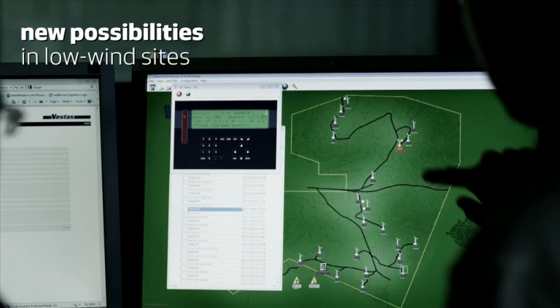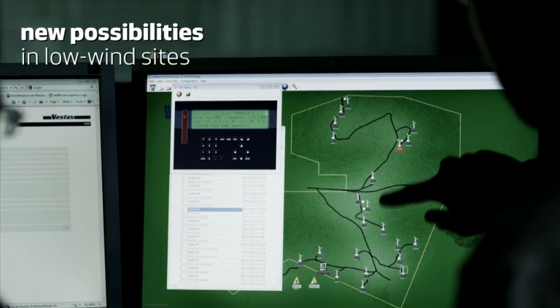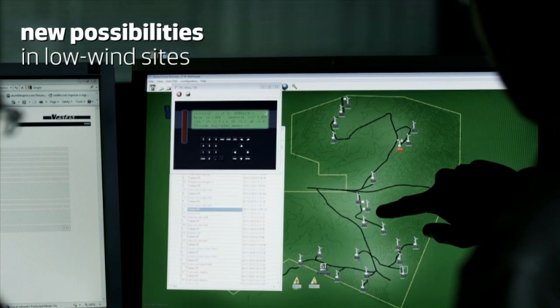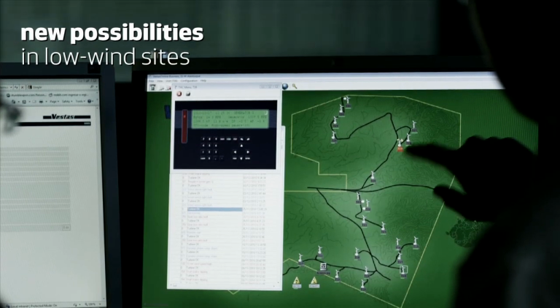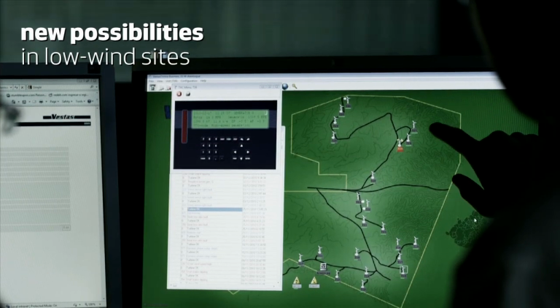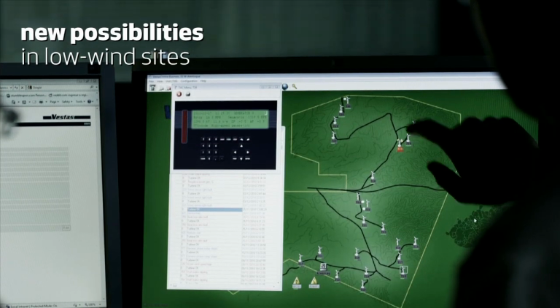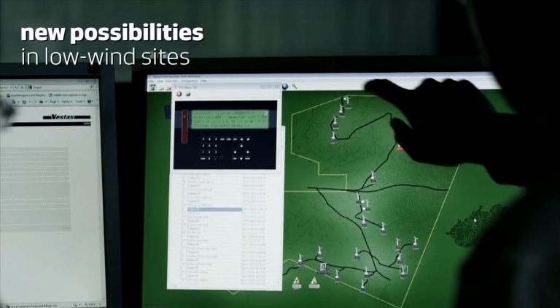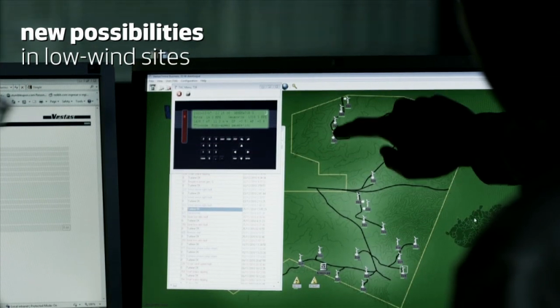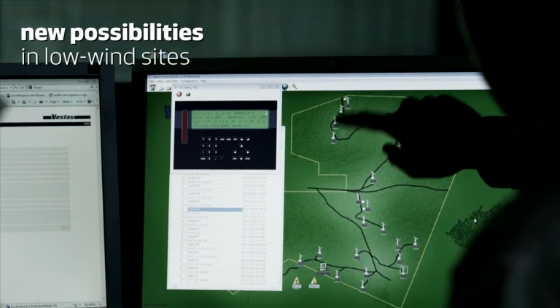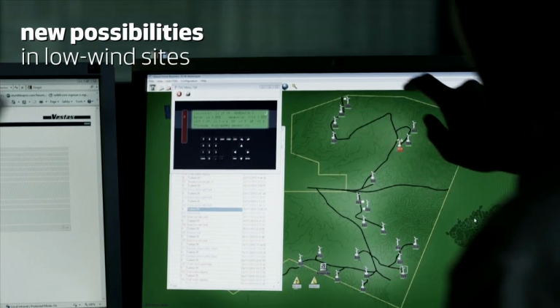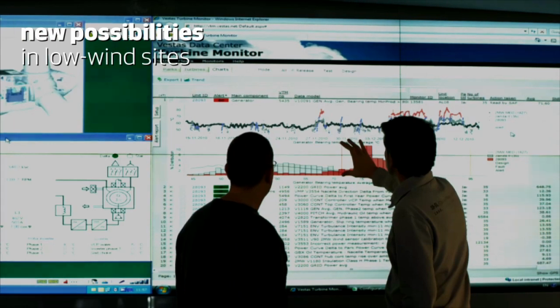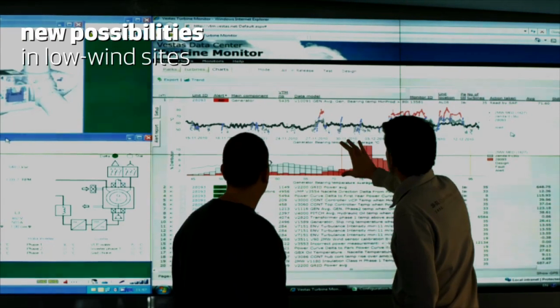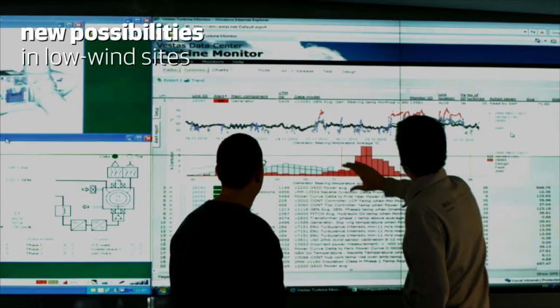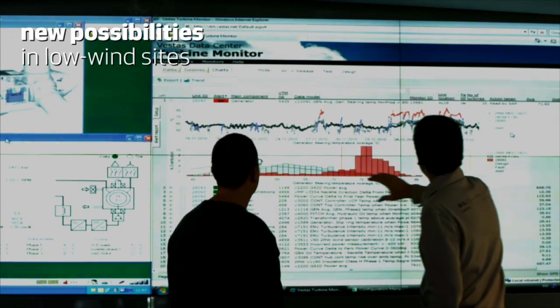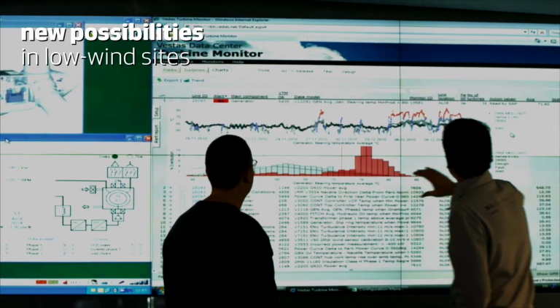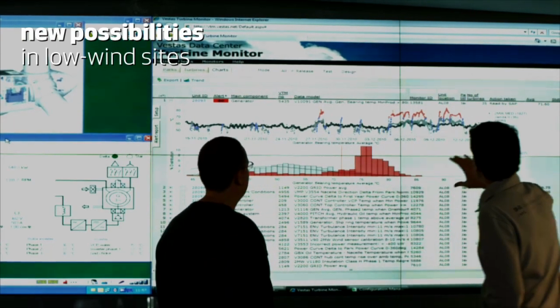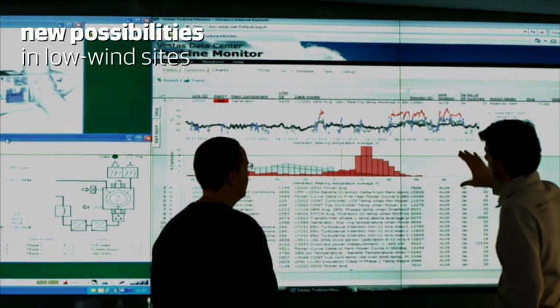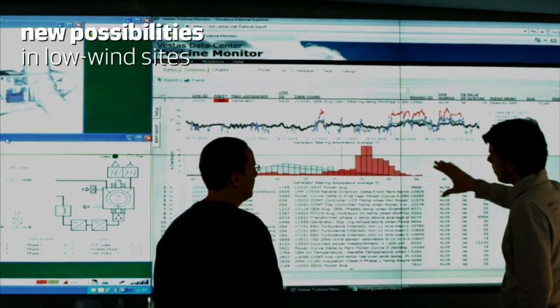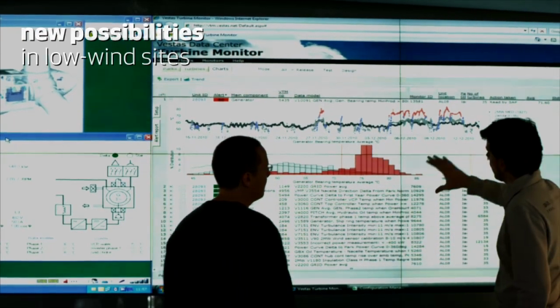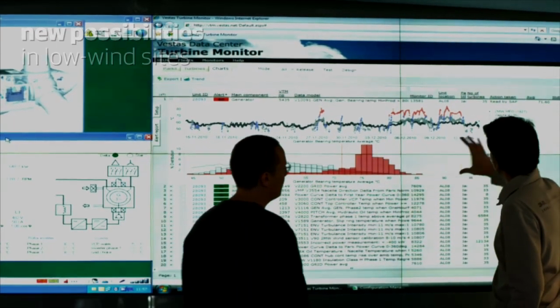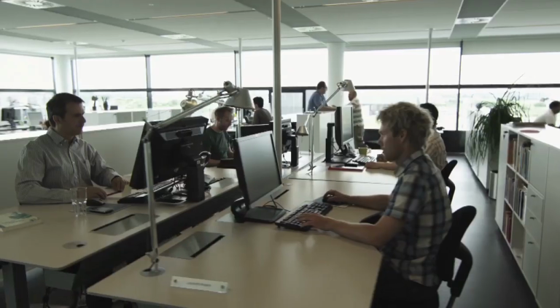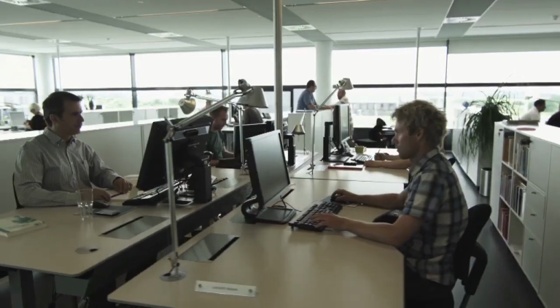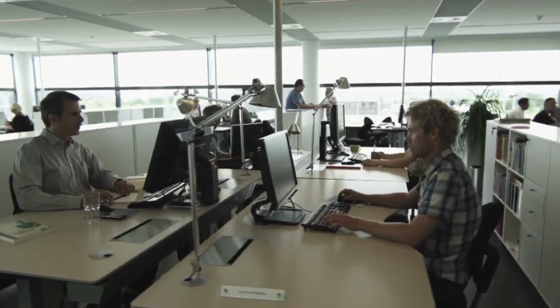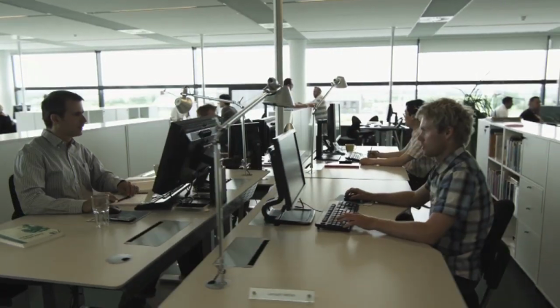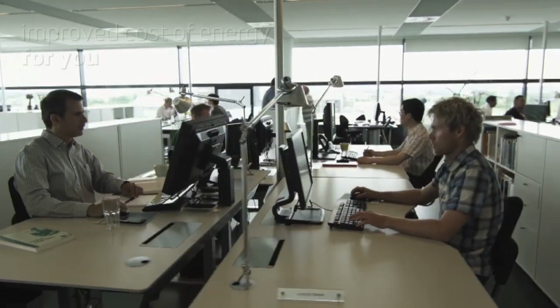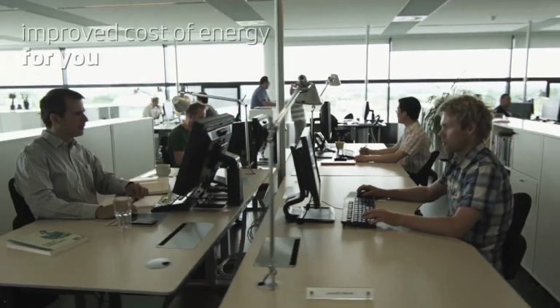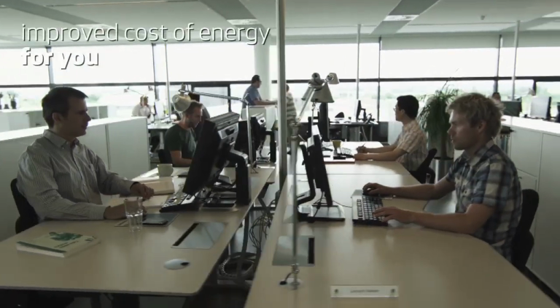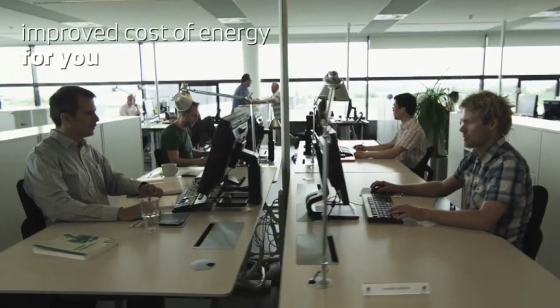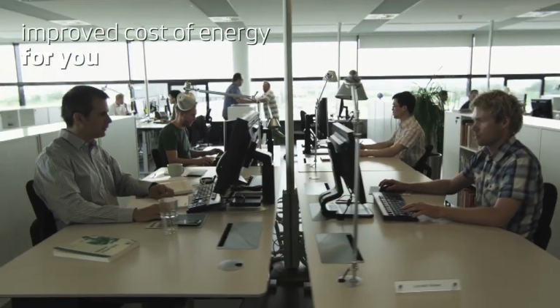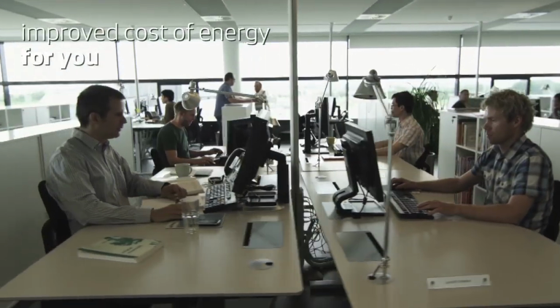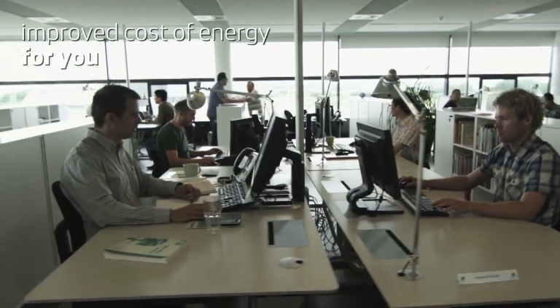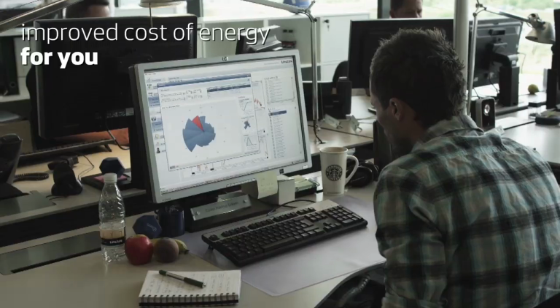This opens up a world of new possibilities in low wind sites, with improved cost of energy for you.